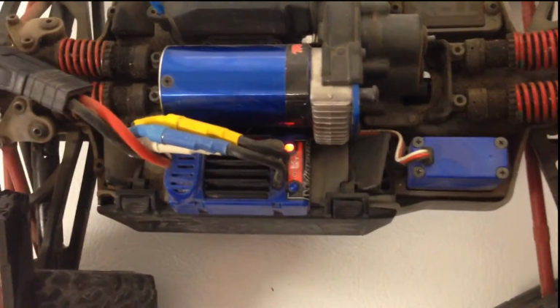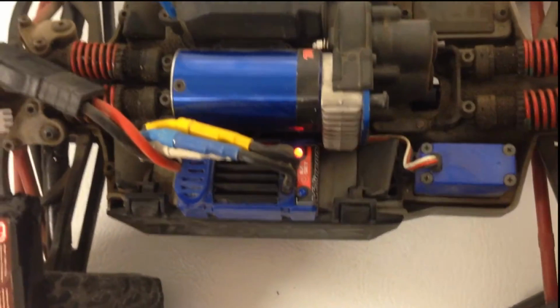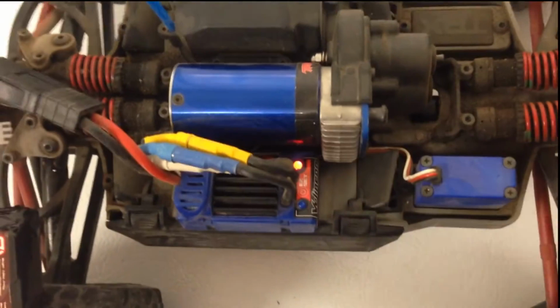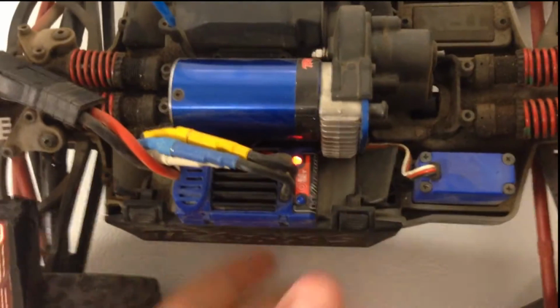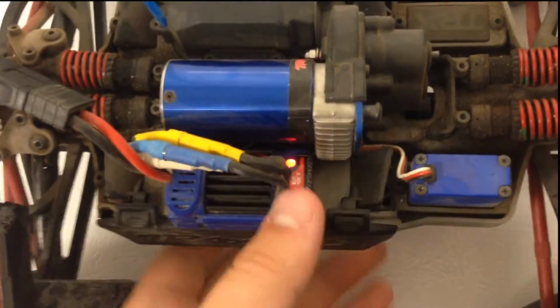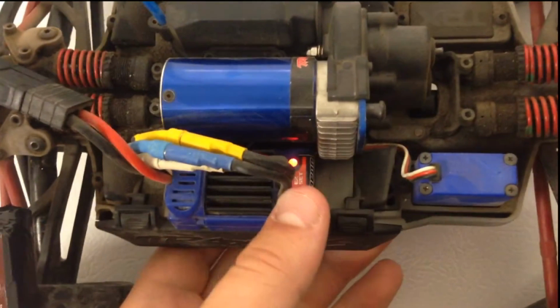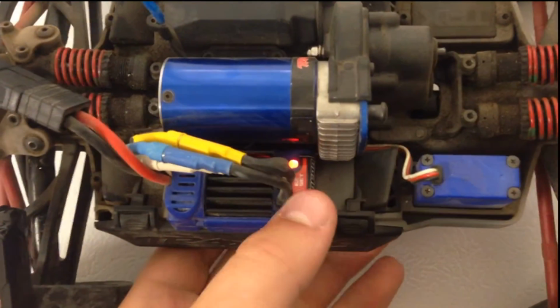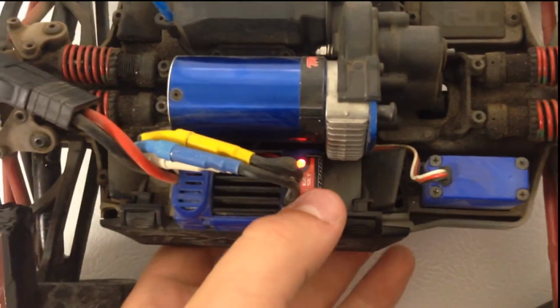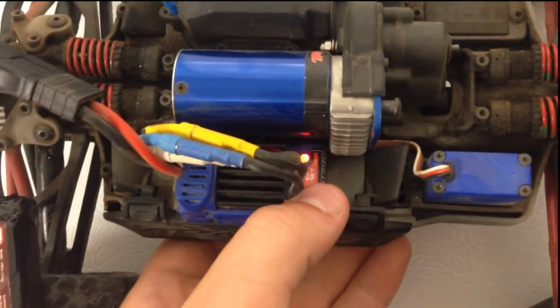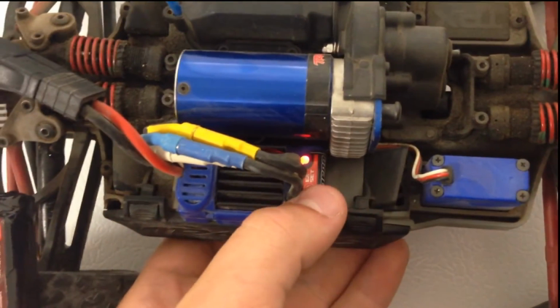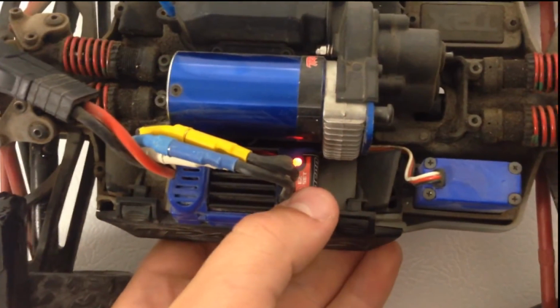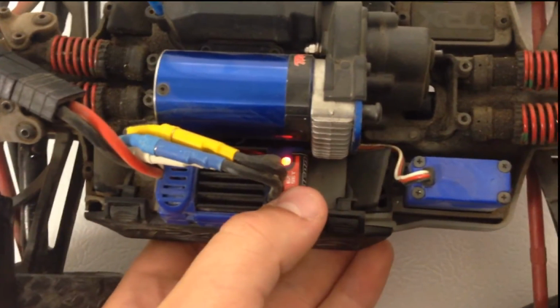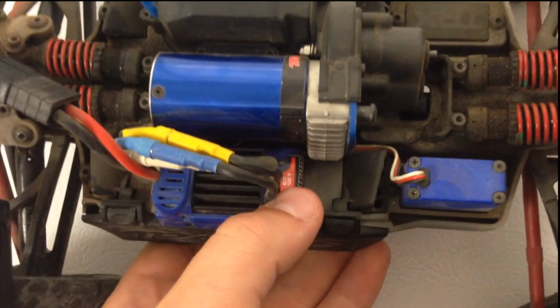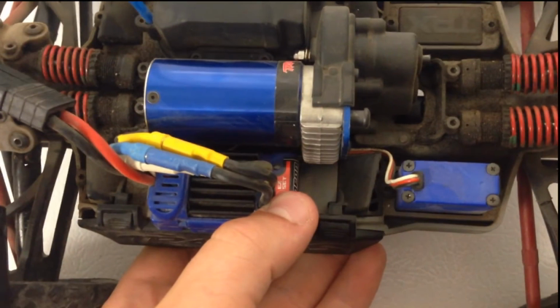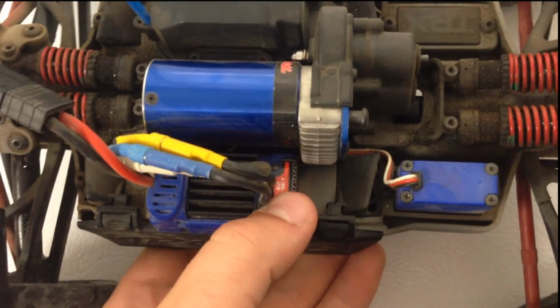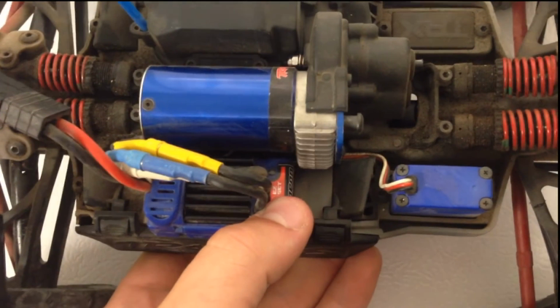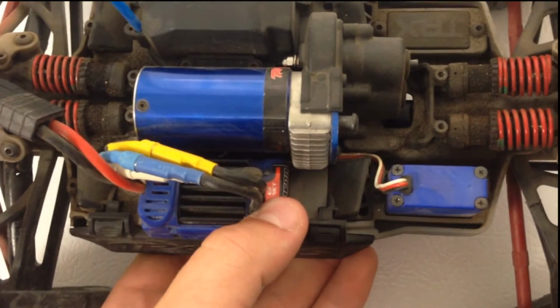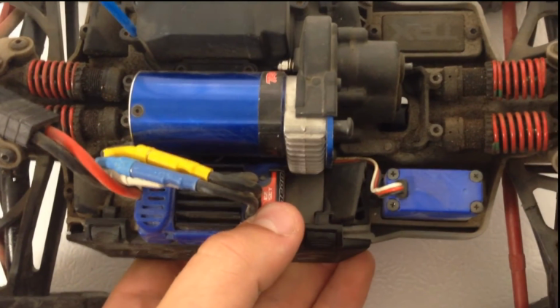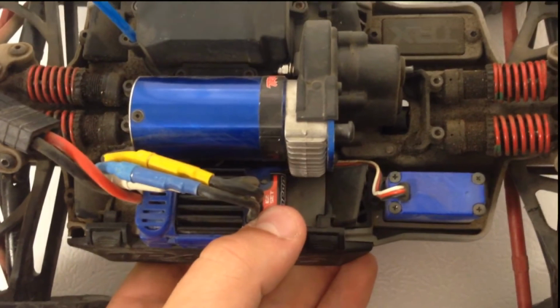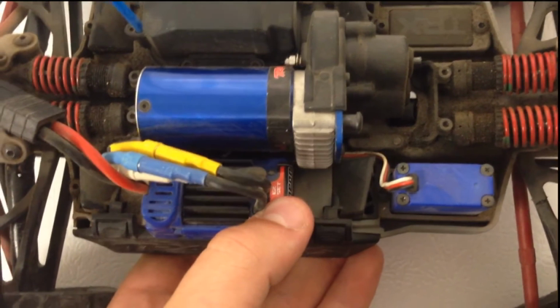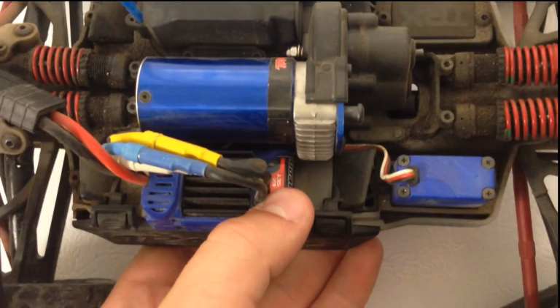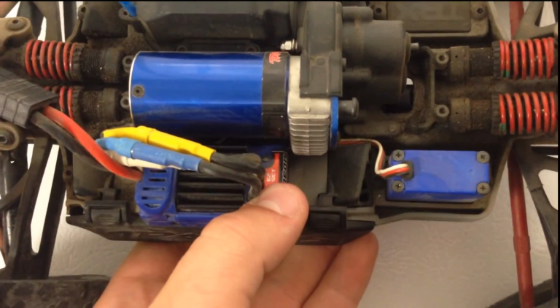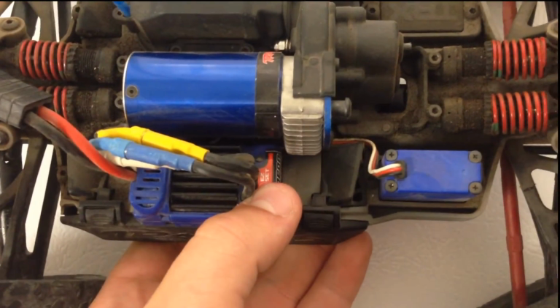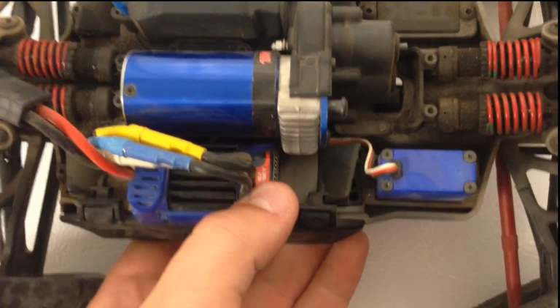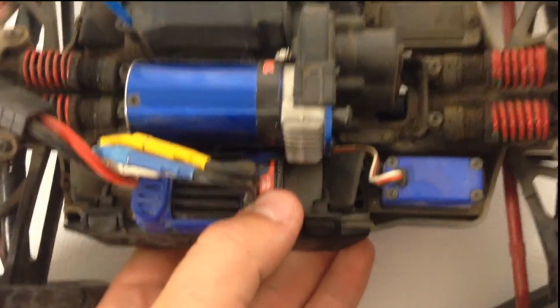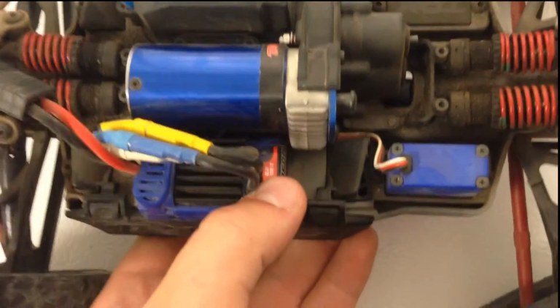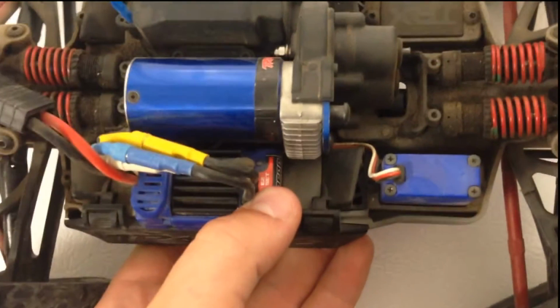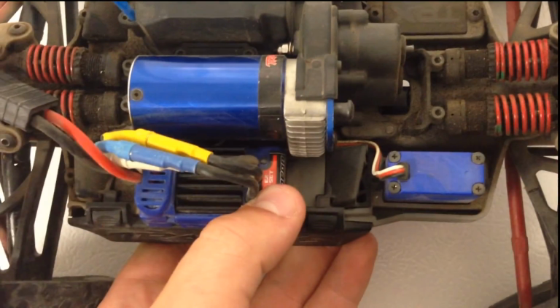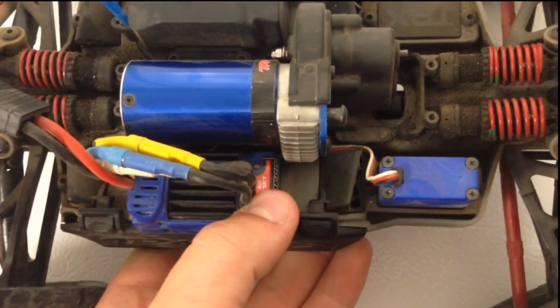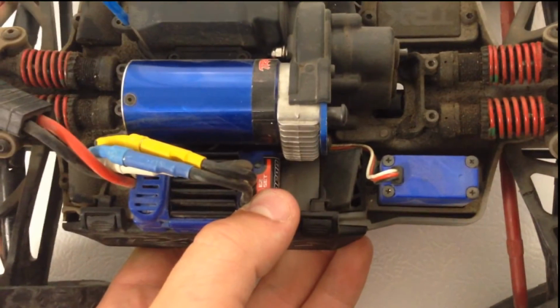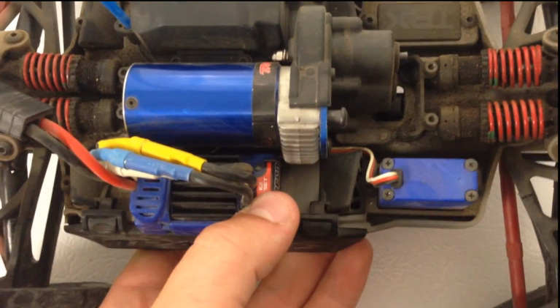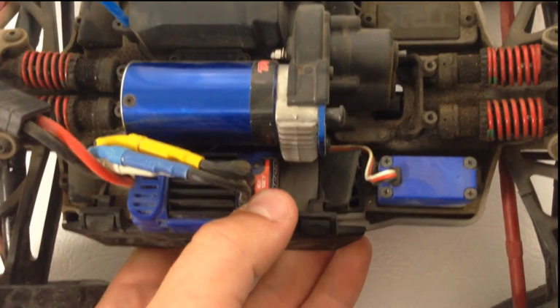So always, always make sure that you turn your ESC to lipo cutoff mode, which is green.